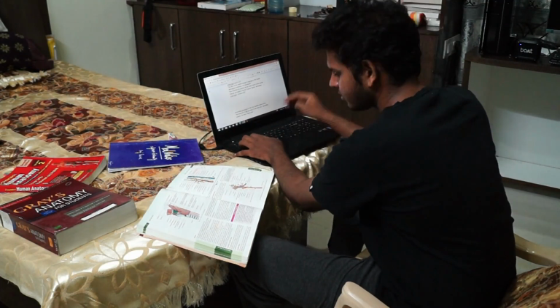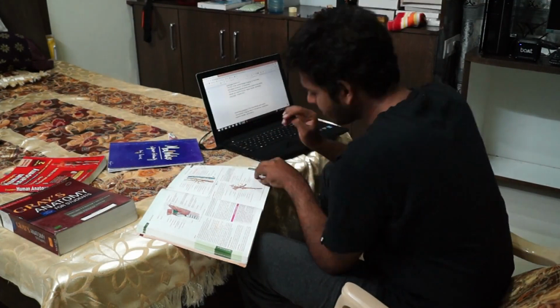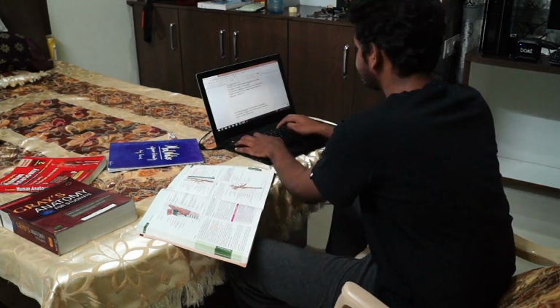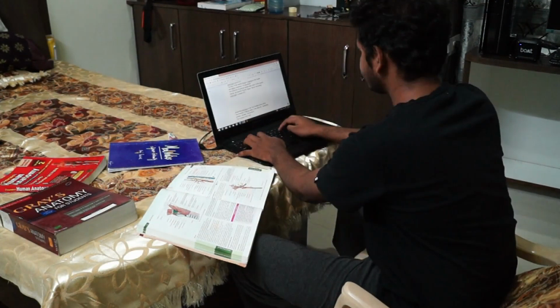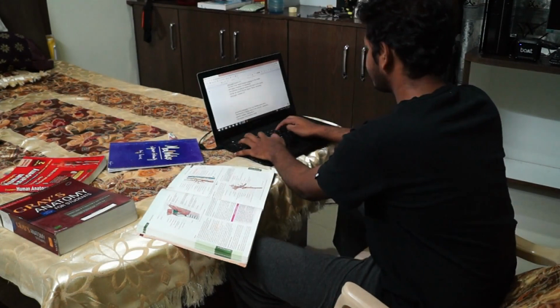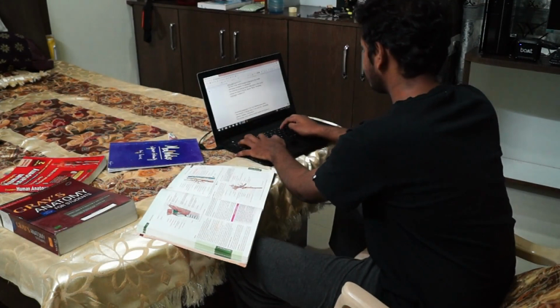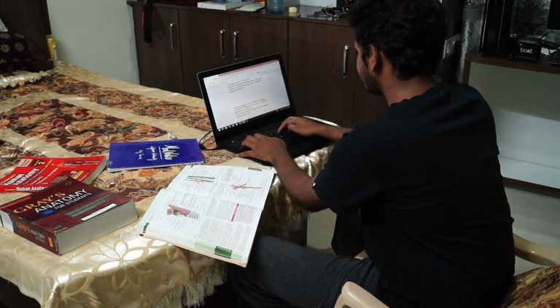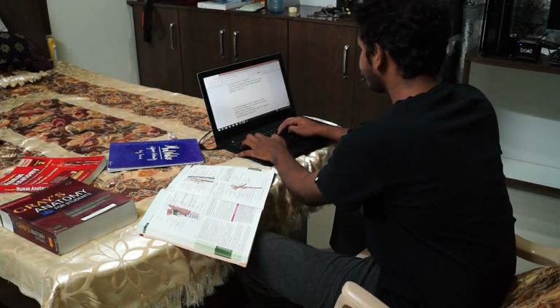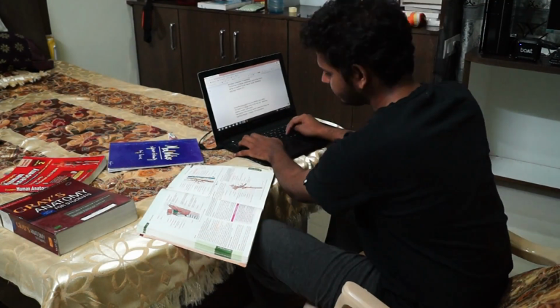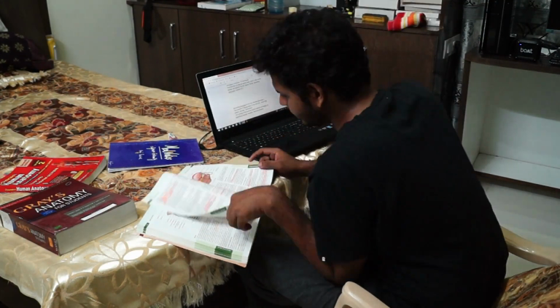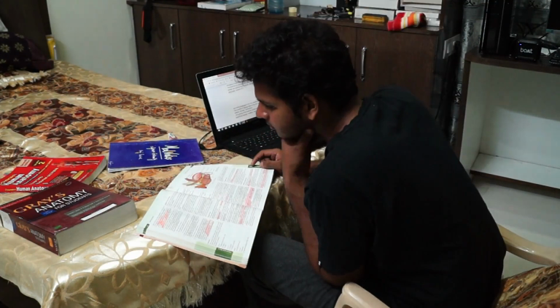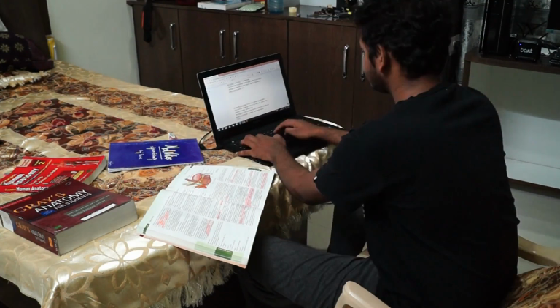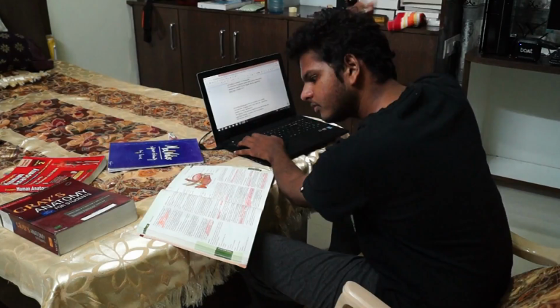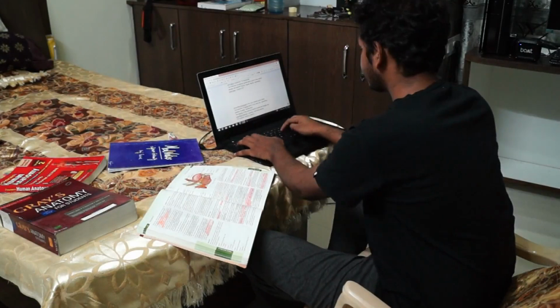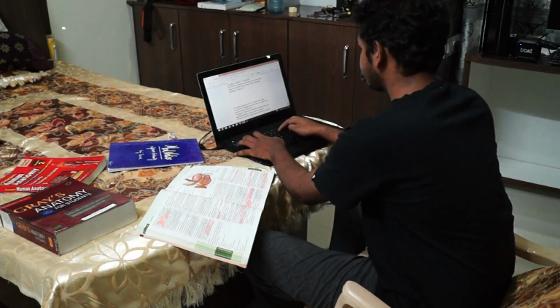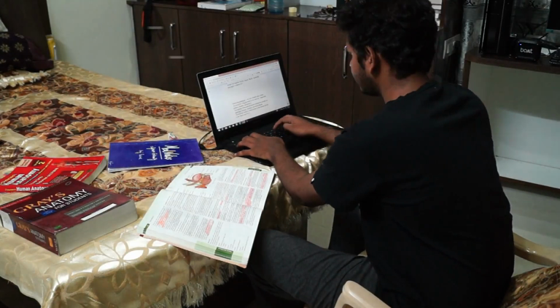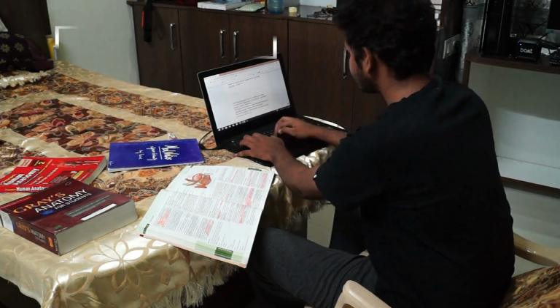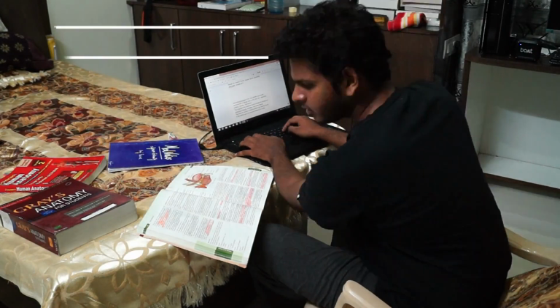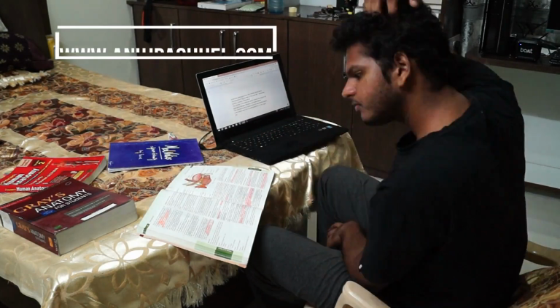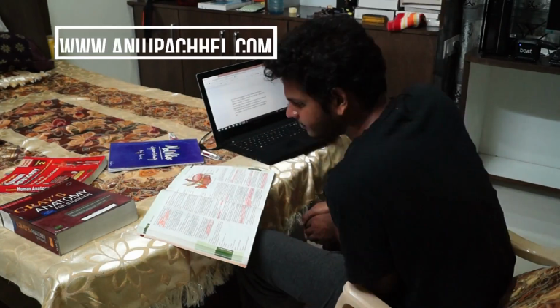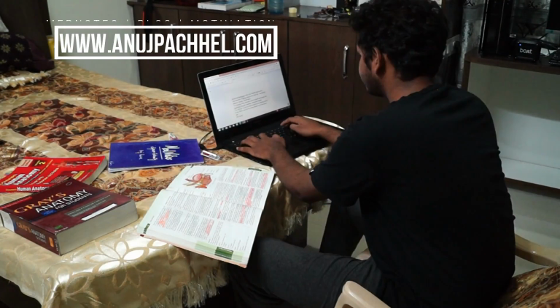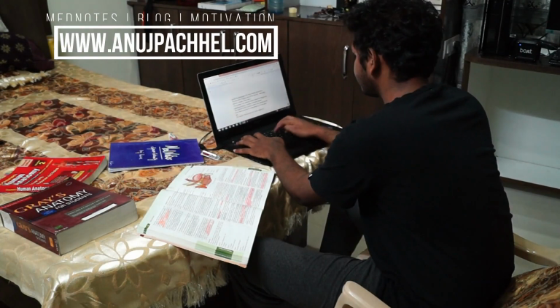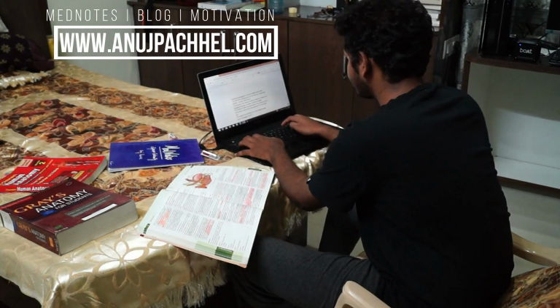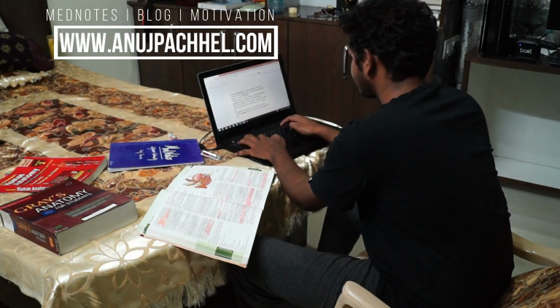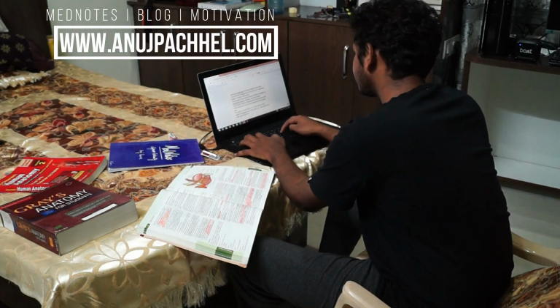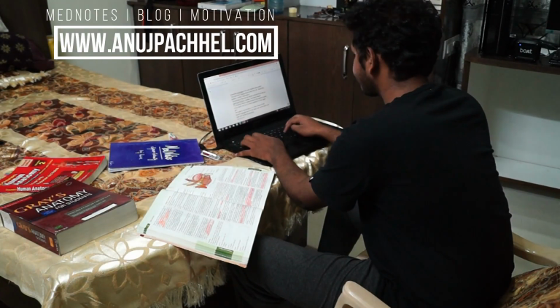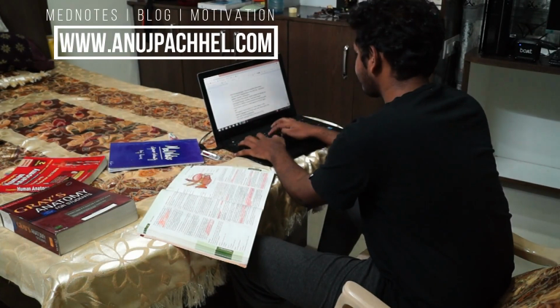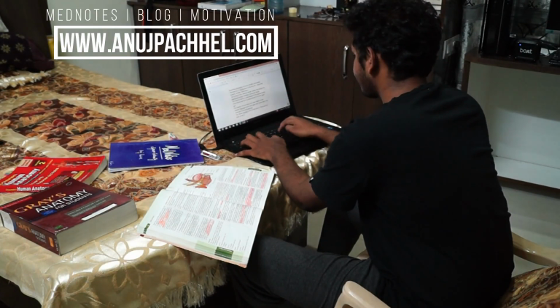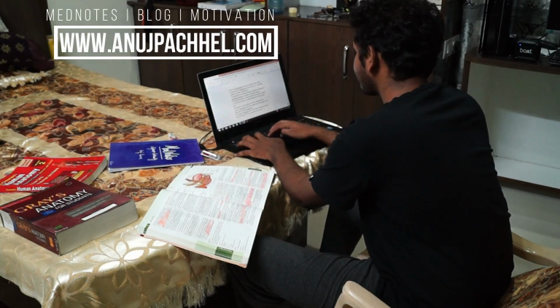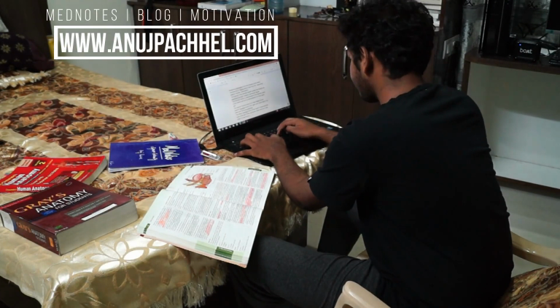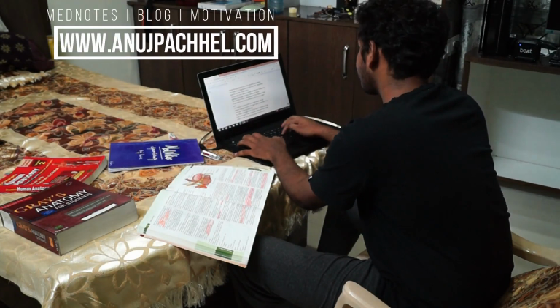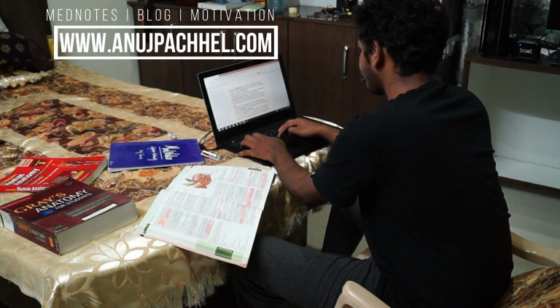Anyway, if you haven't yet checked out my site, please do so — it has Mednotes if you ever want to buy it.